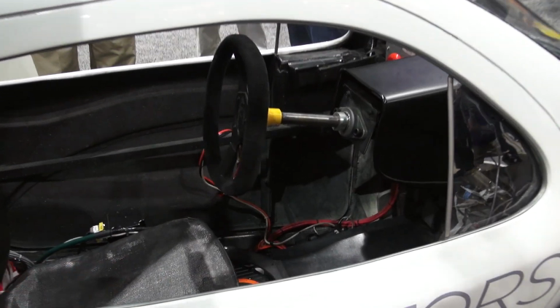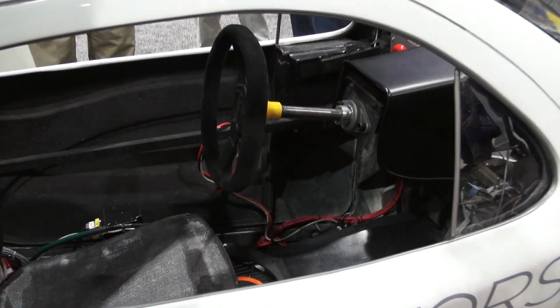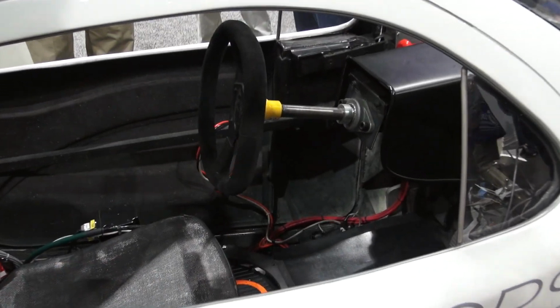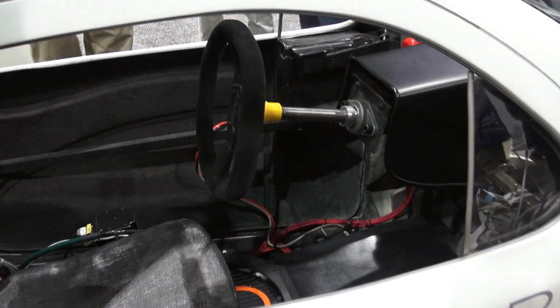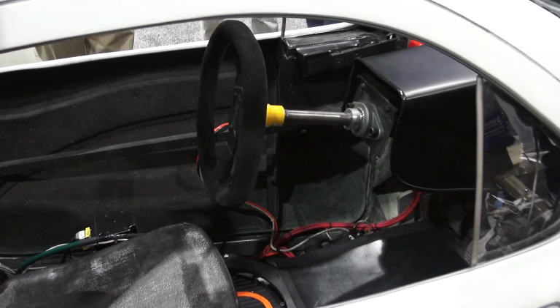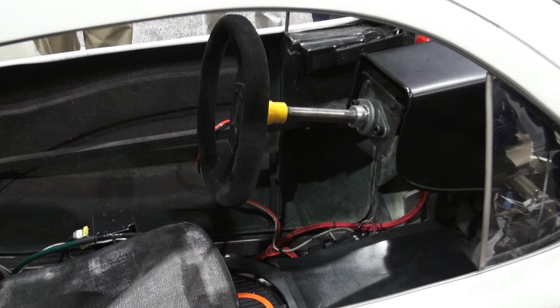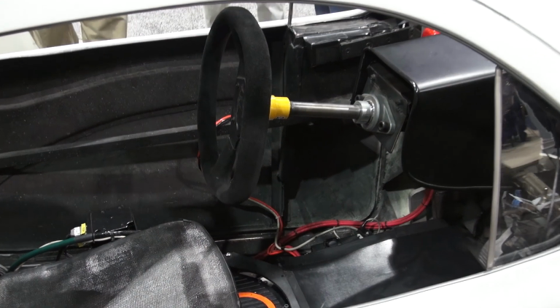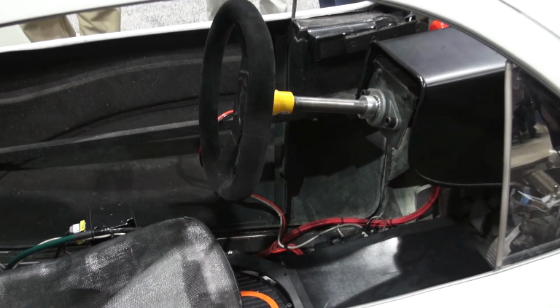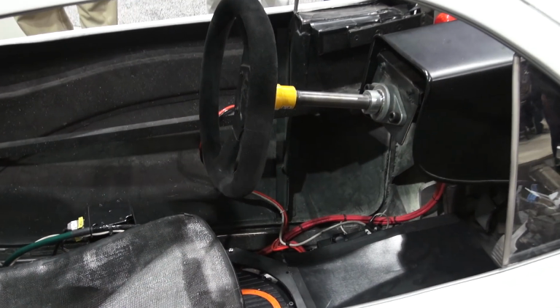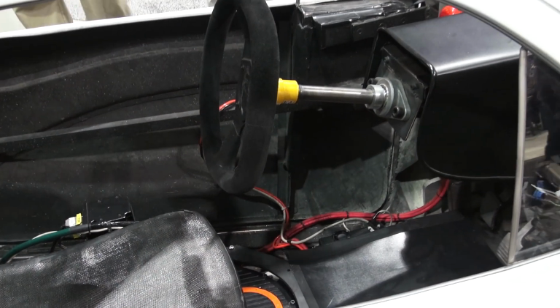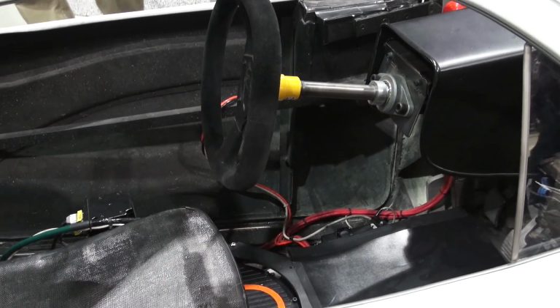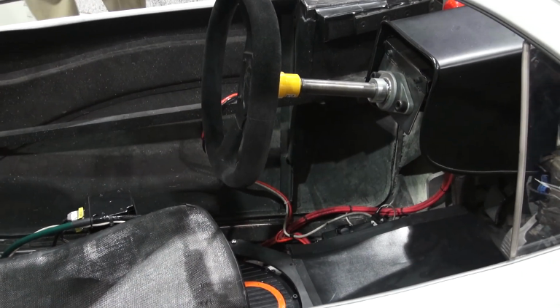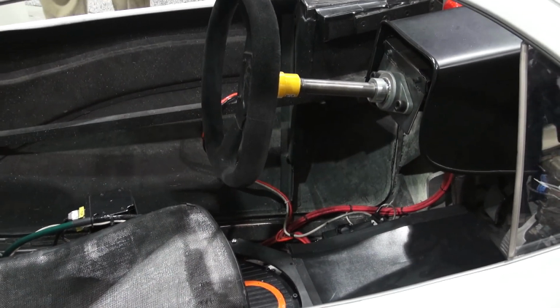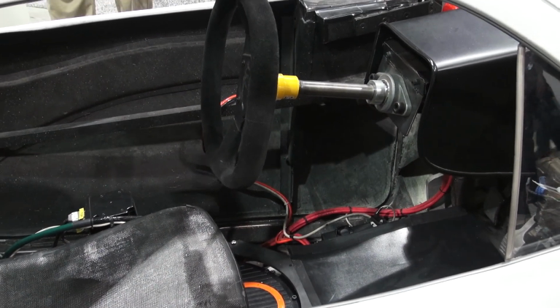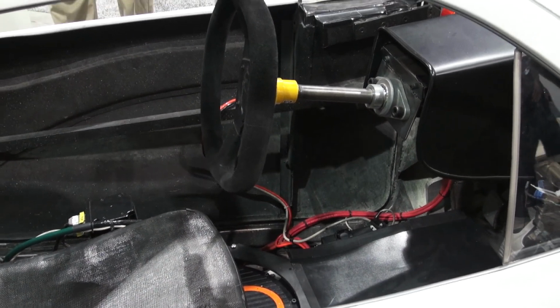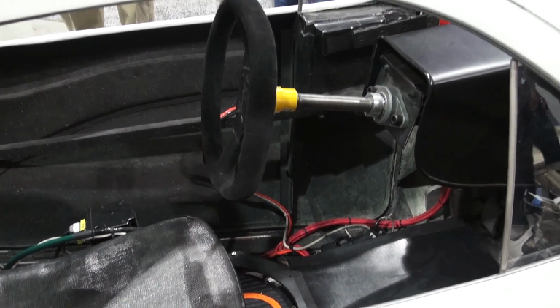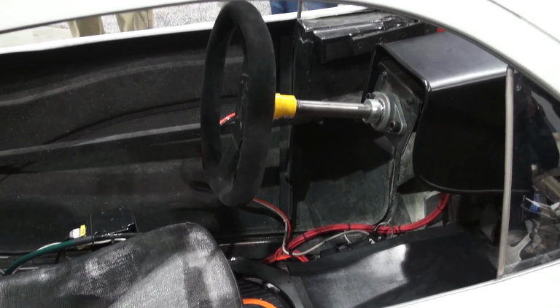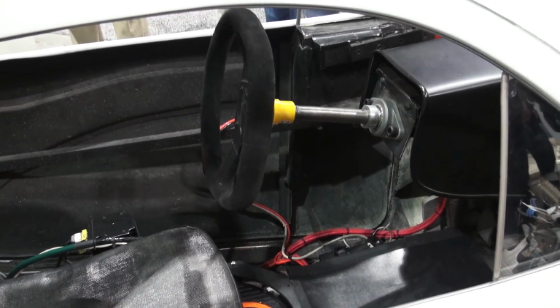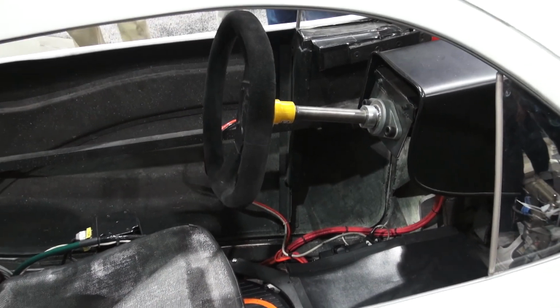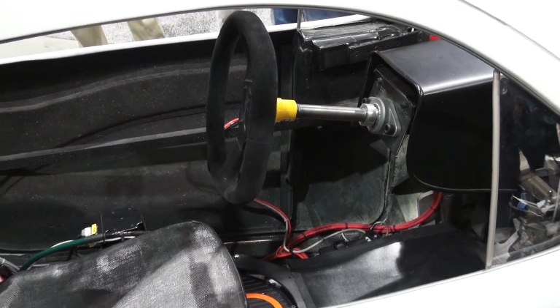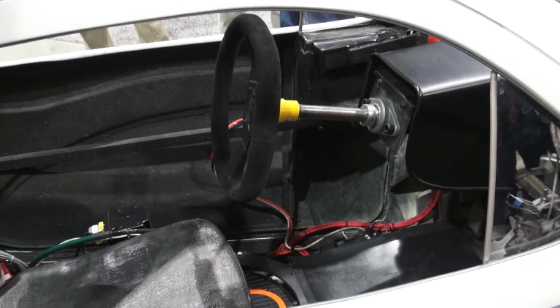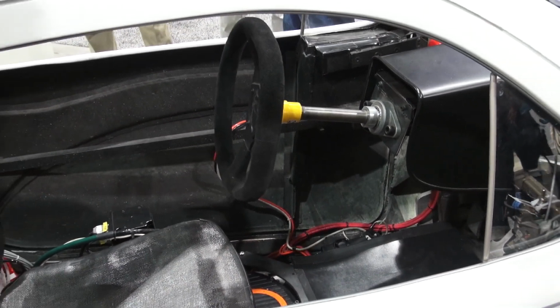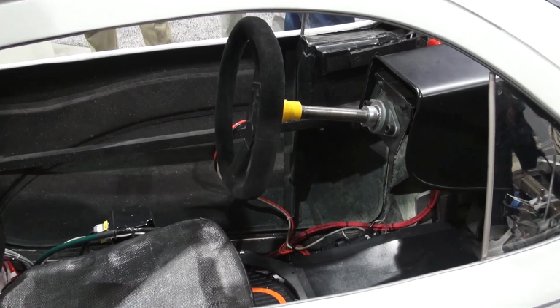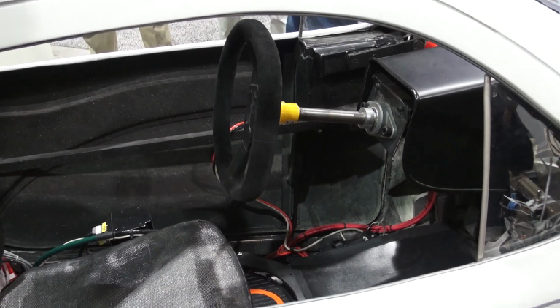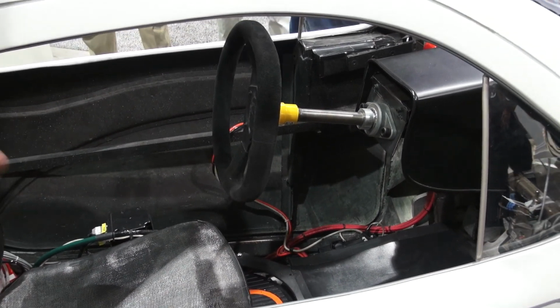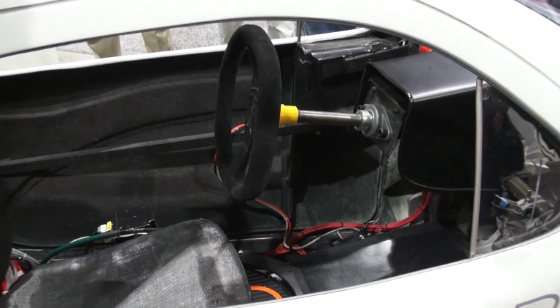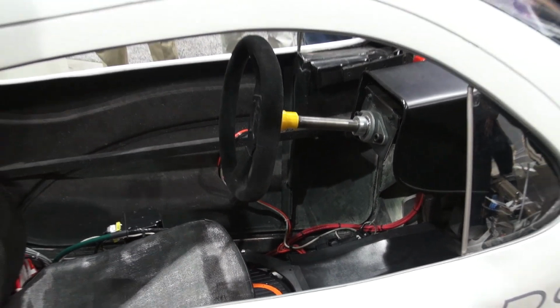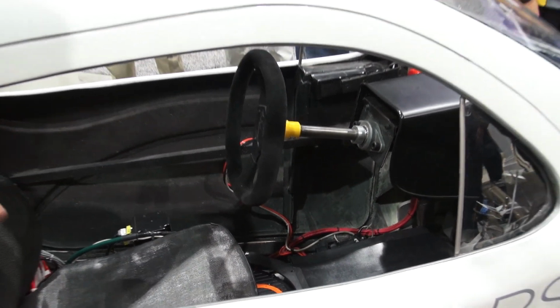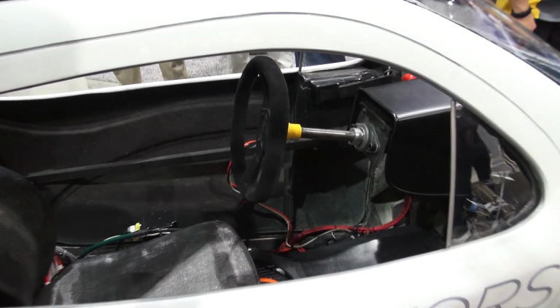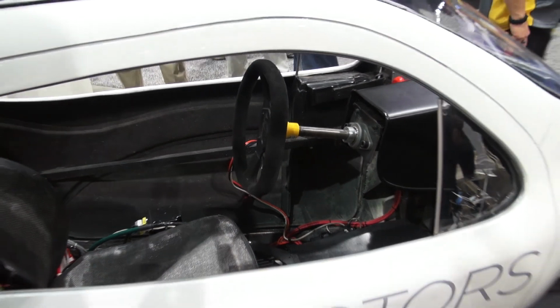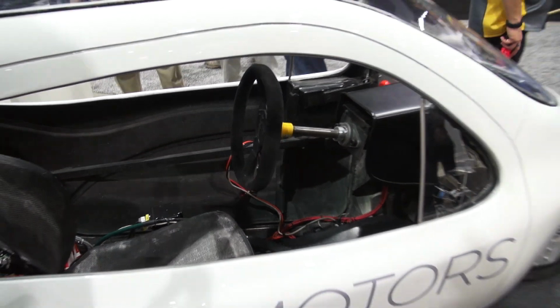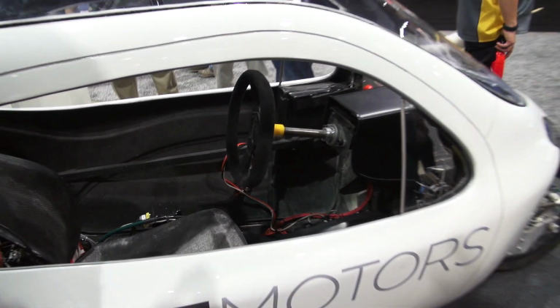It's as simple as turn right, go right, turn left, go left, accelerate, stop — all of that.